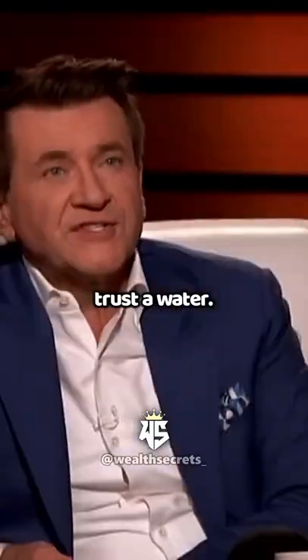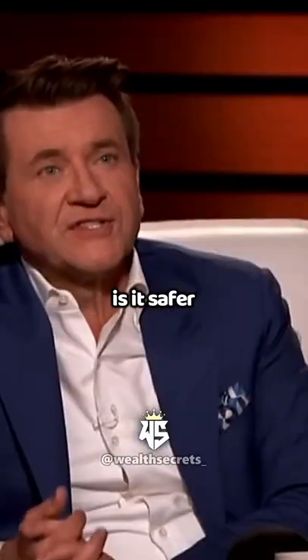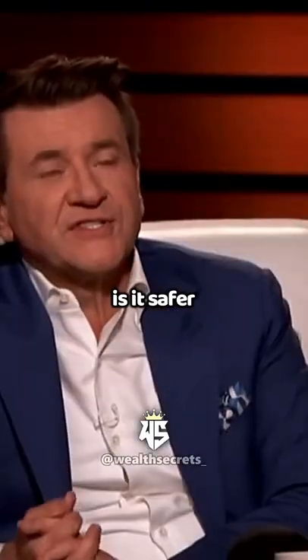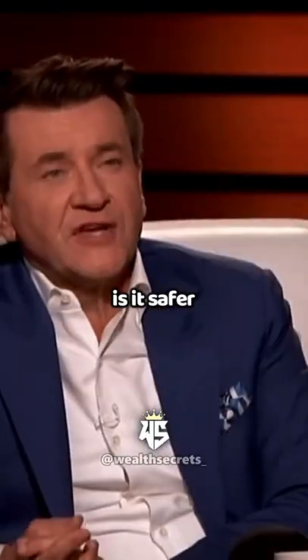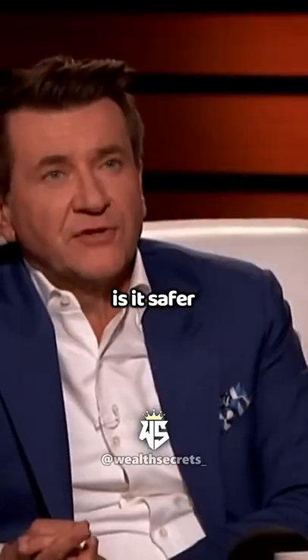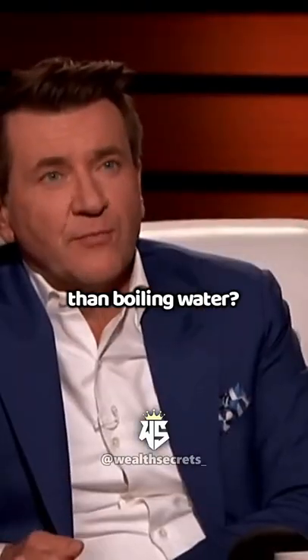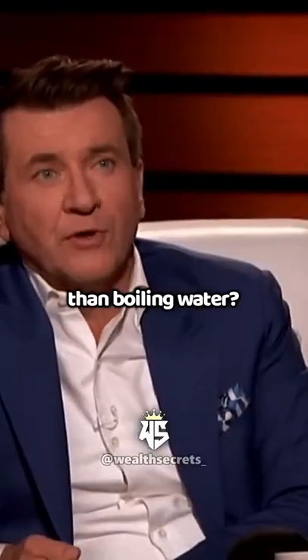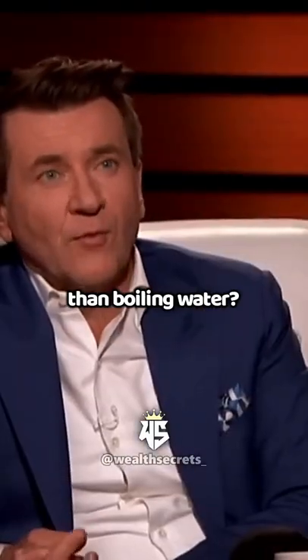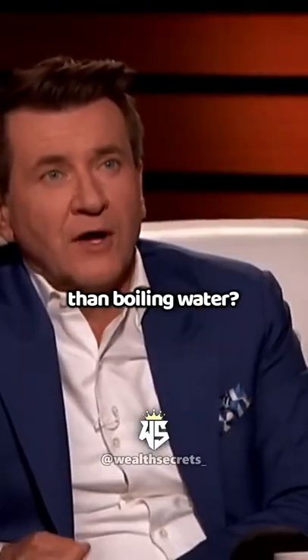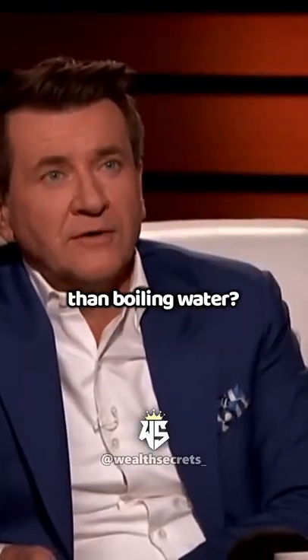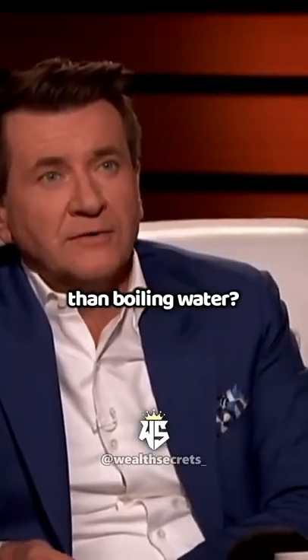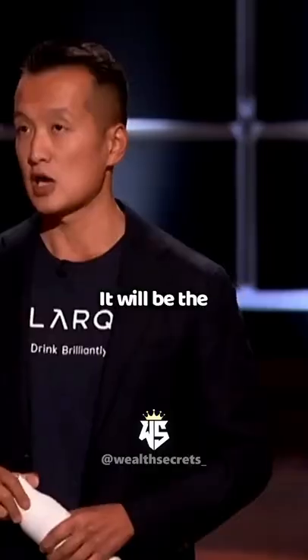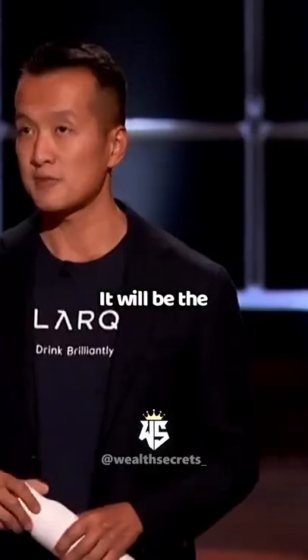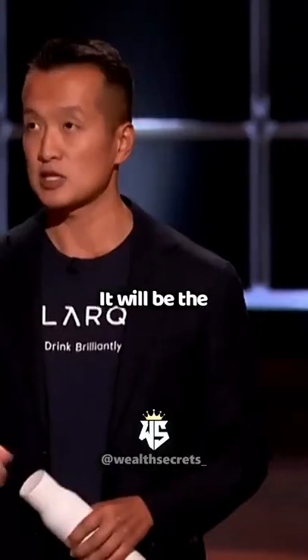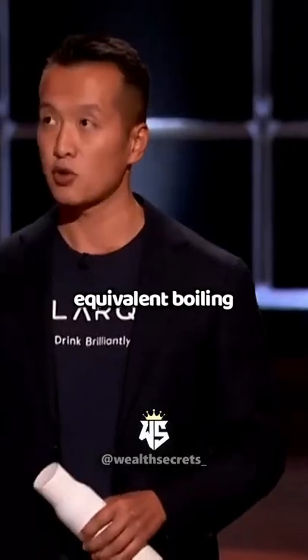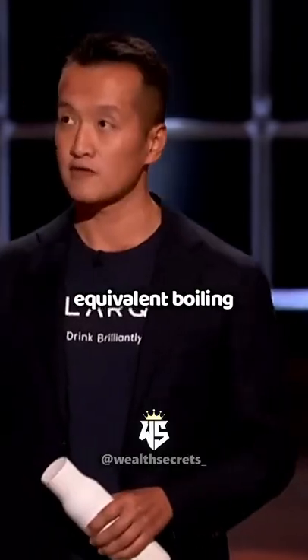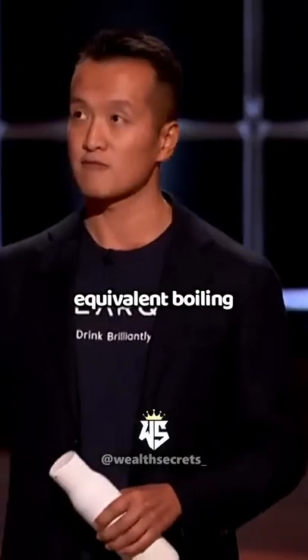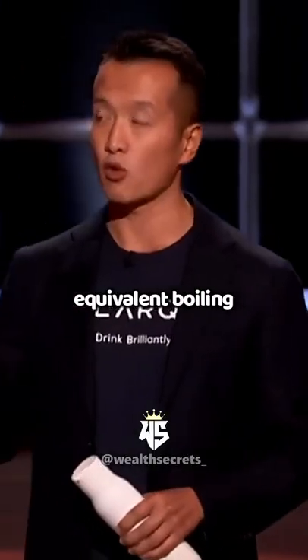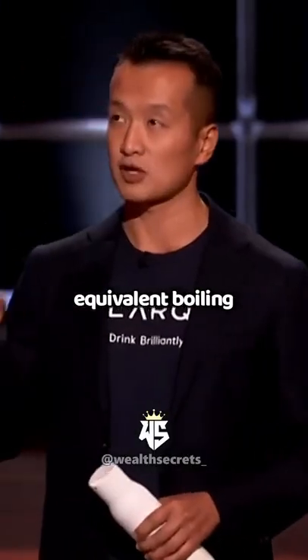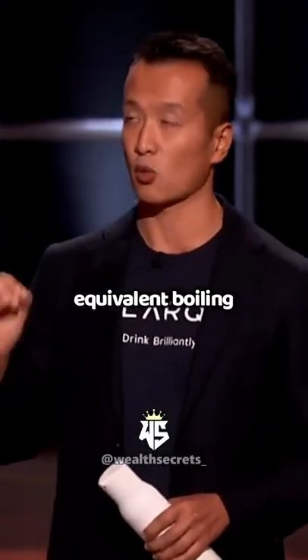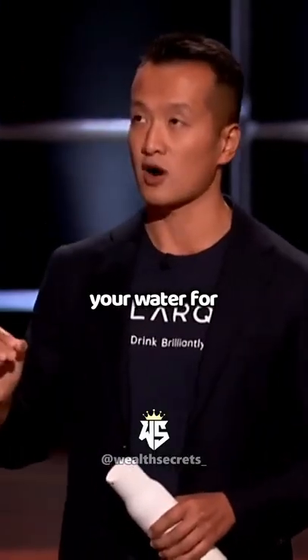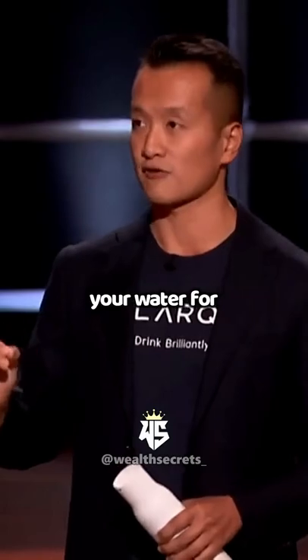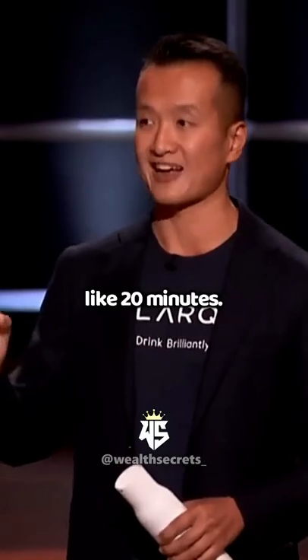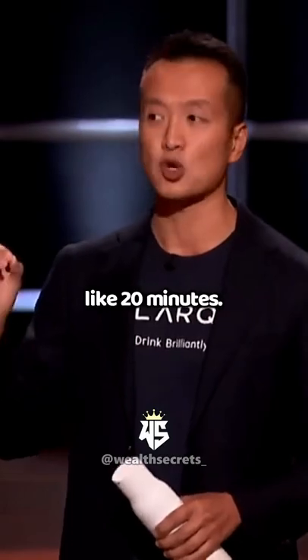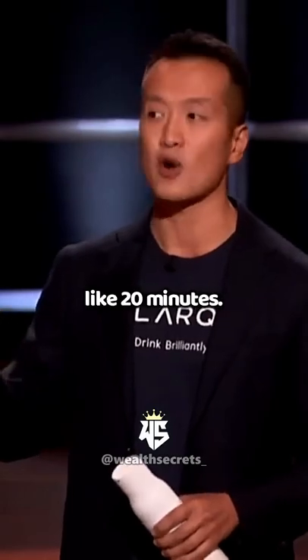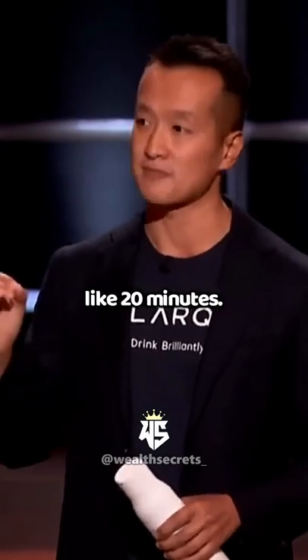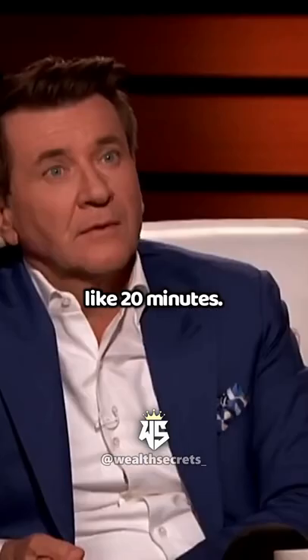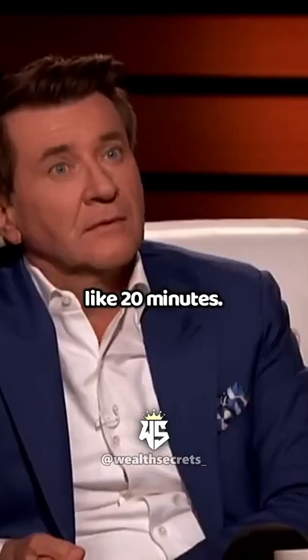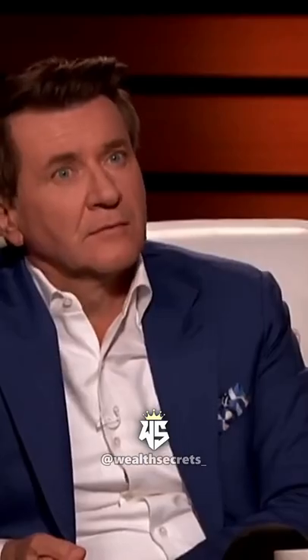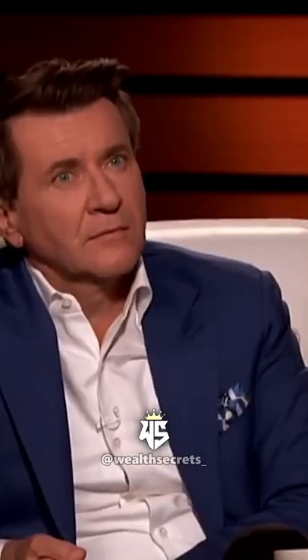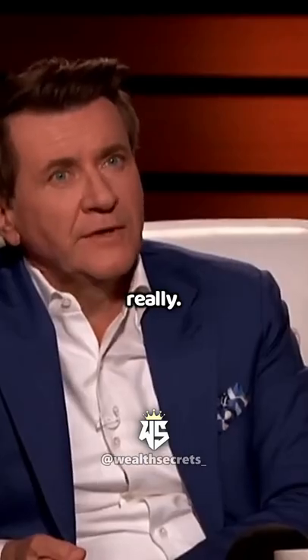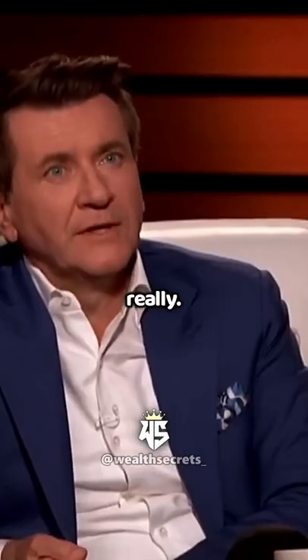Justin, is it safer than boiling water? It would be the equivalent of boiling your water for like 20 minutes. Really?